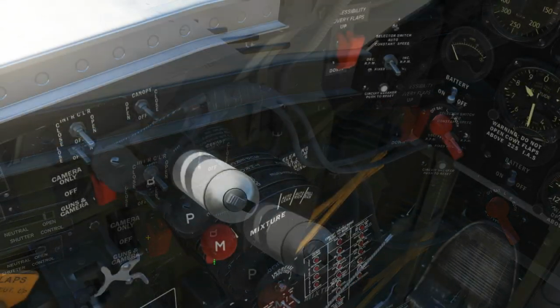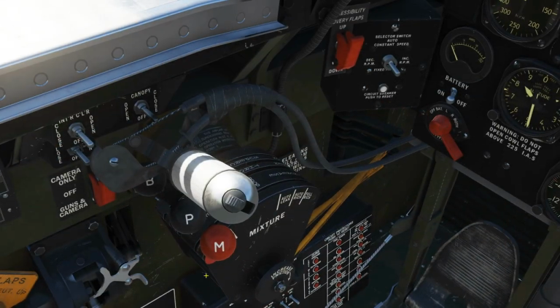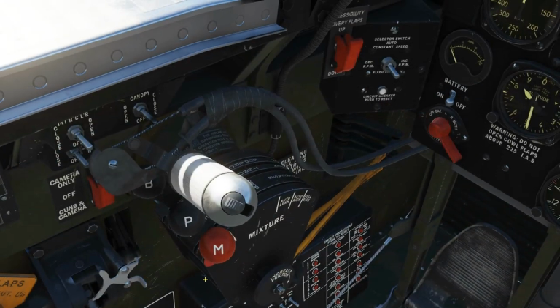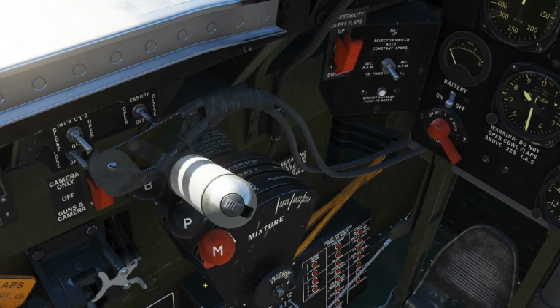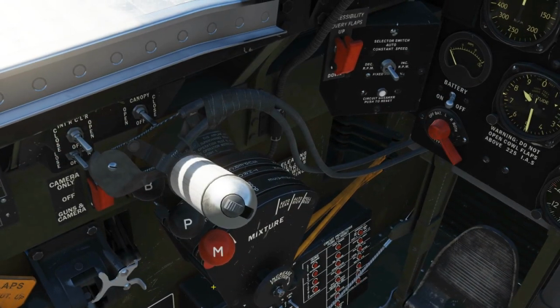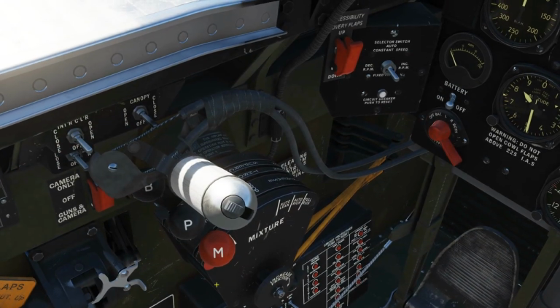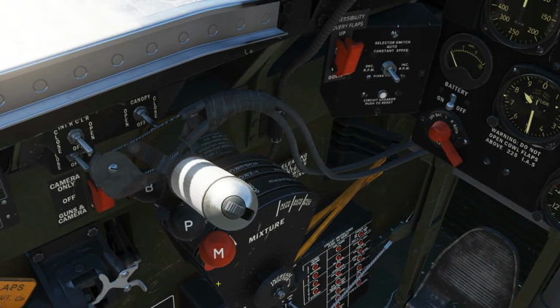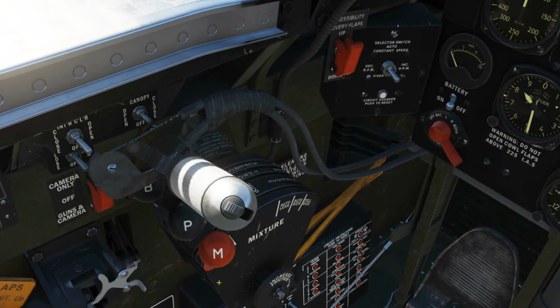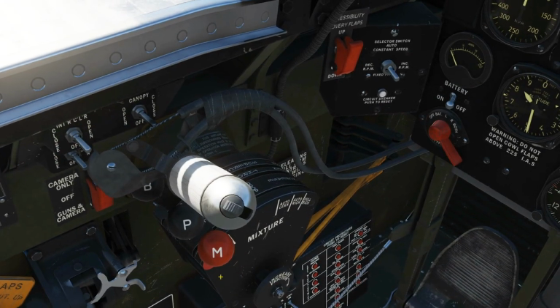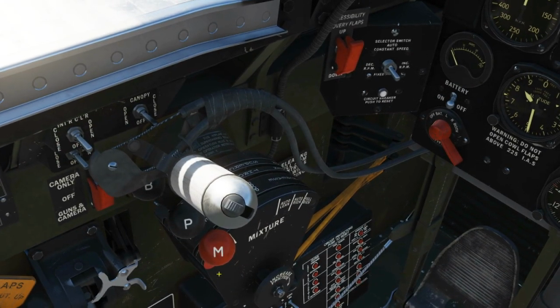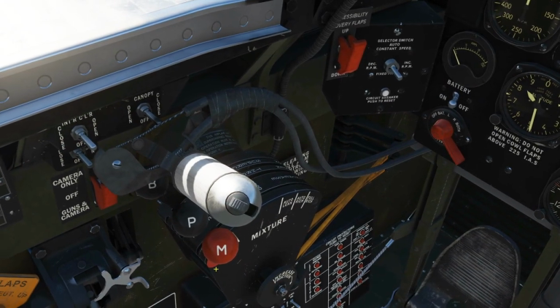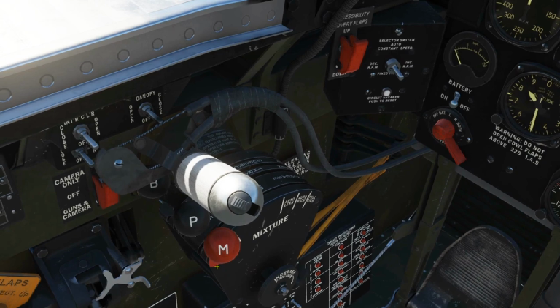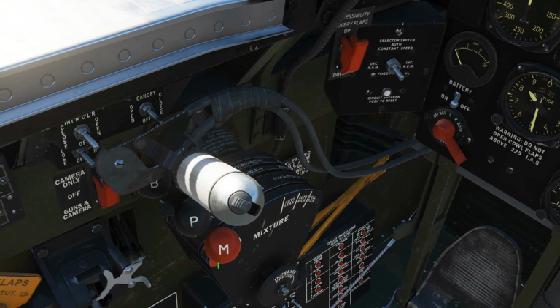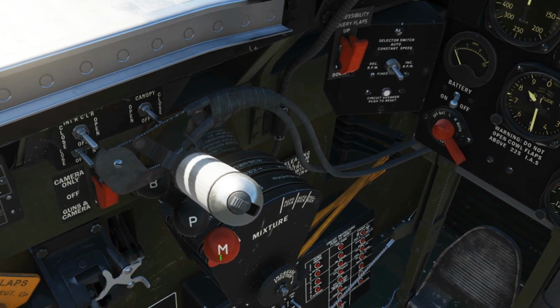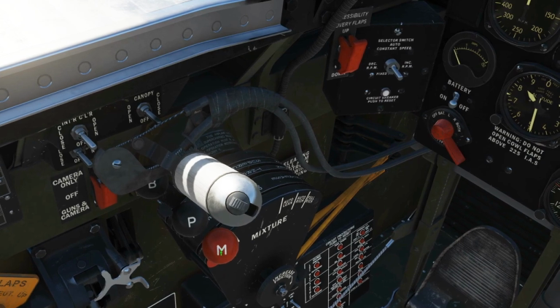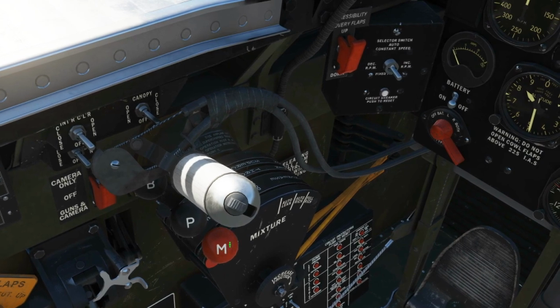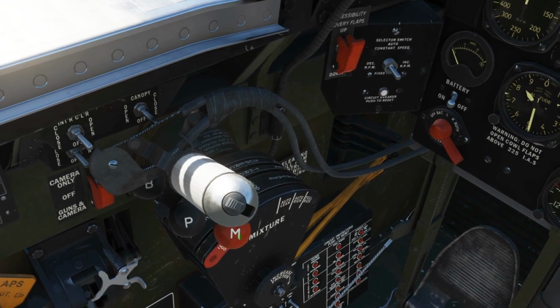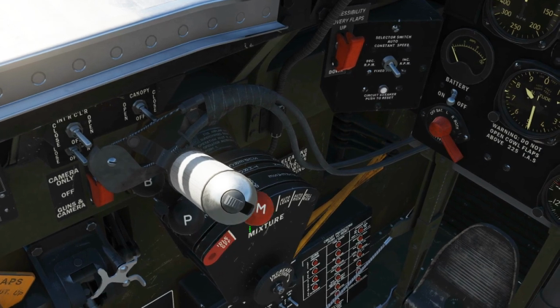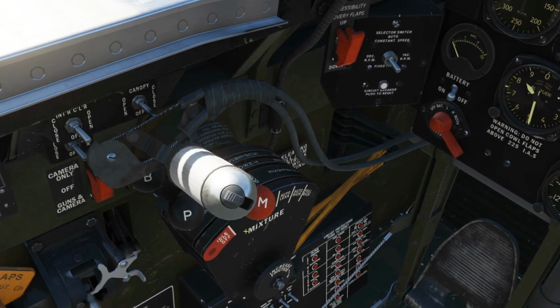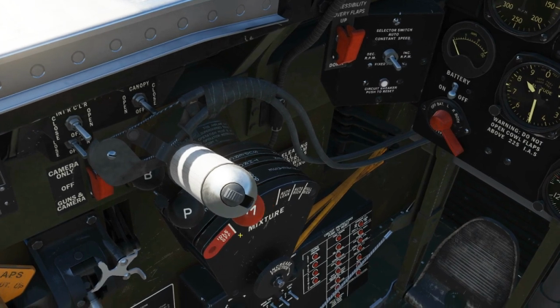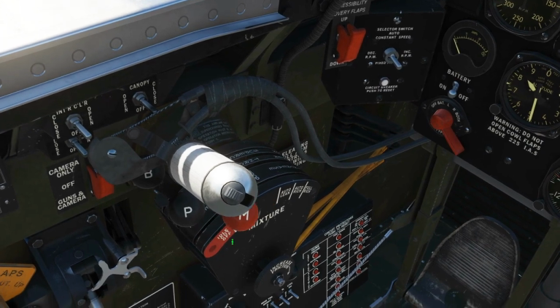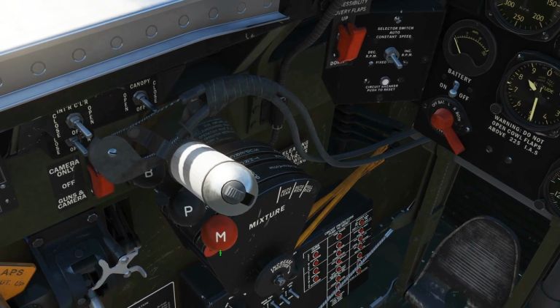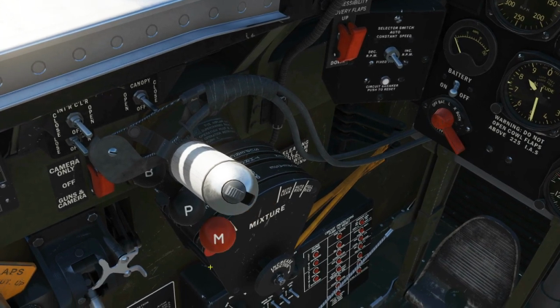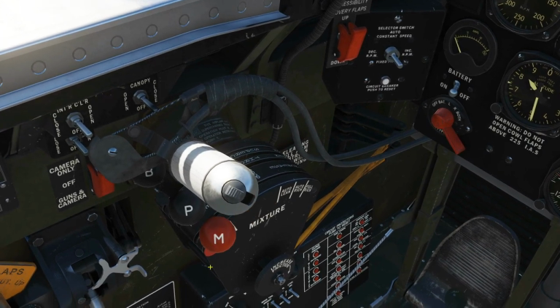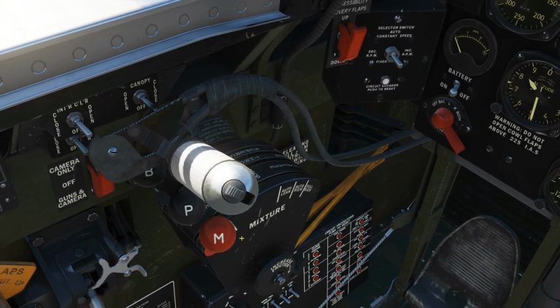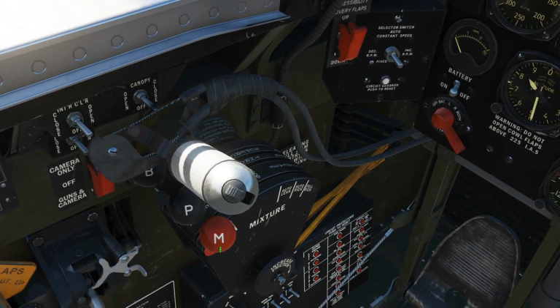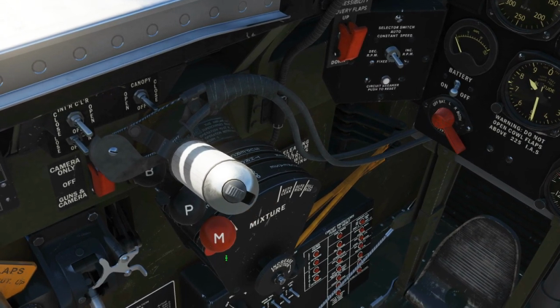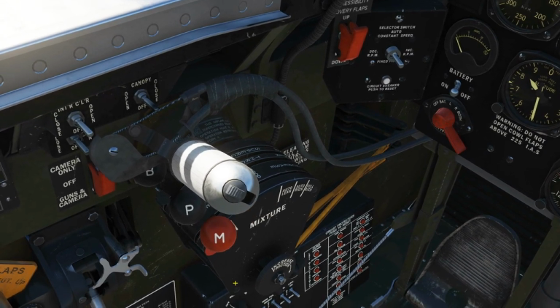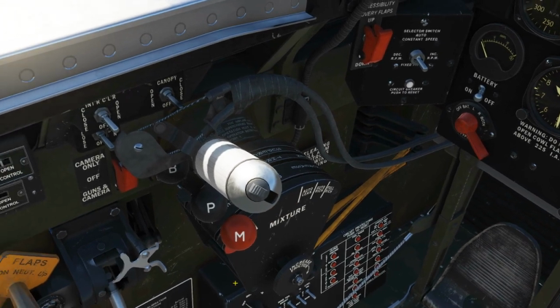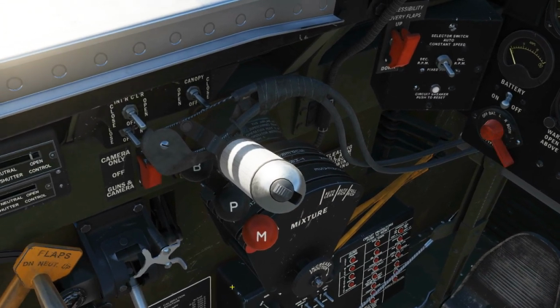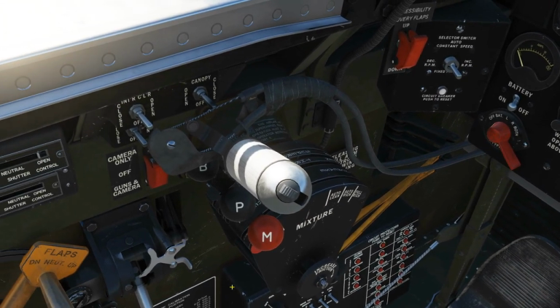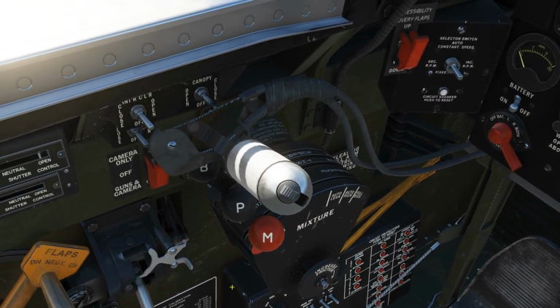Next, ensure that the mixture knob is set to idle cutoff, which is already in that position there.